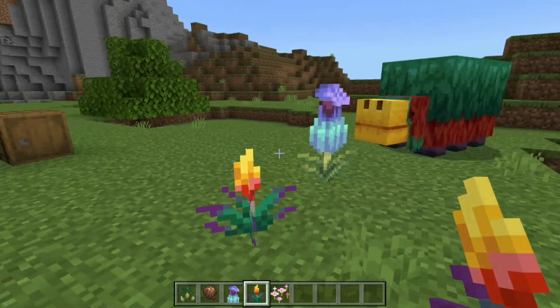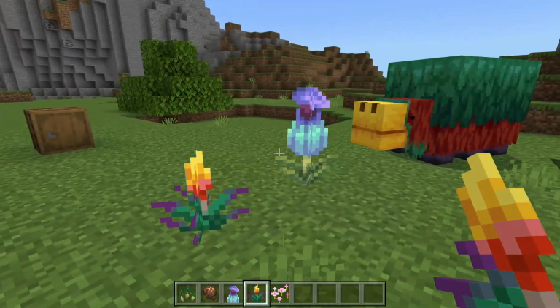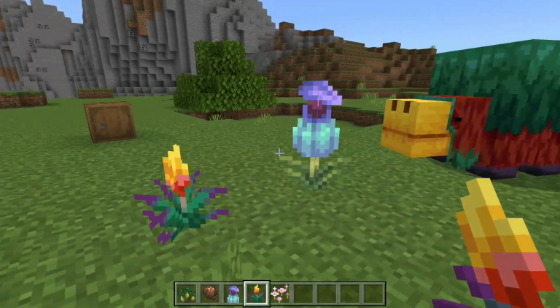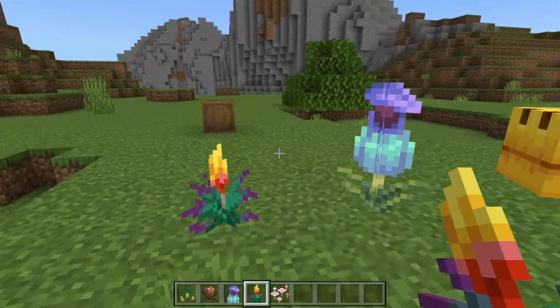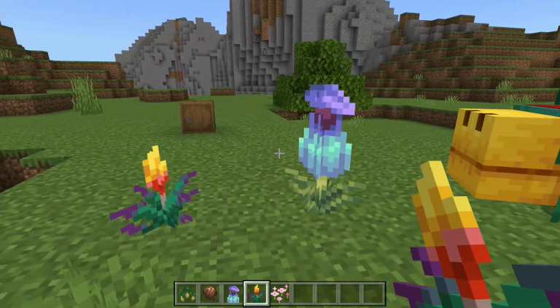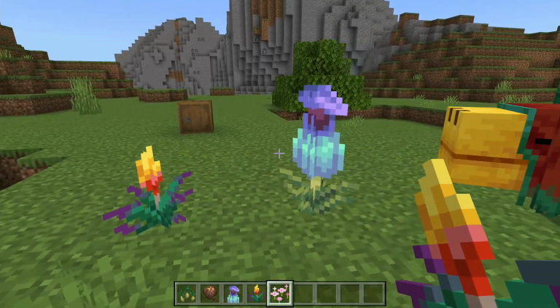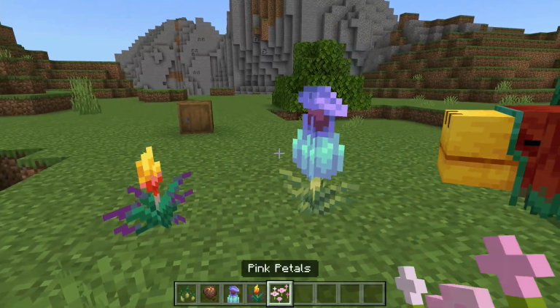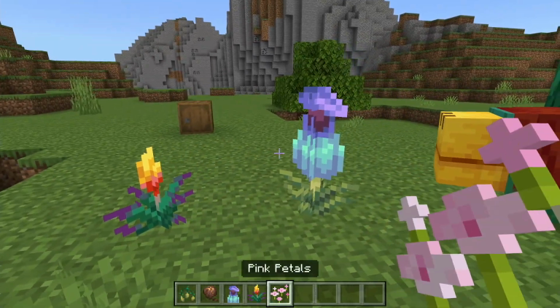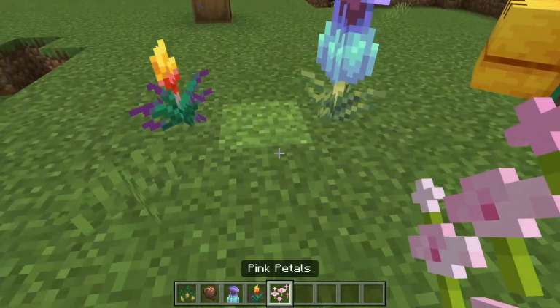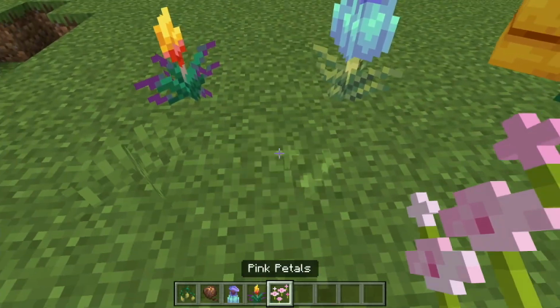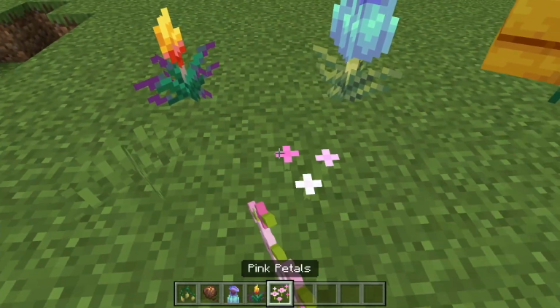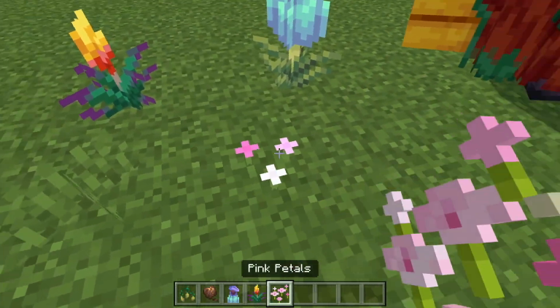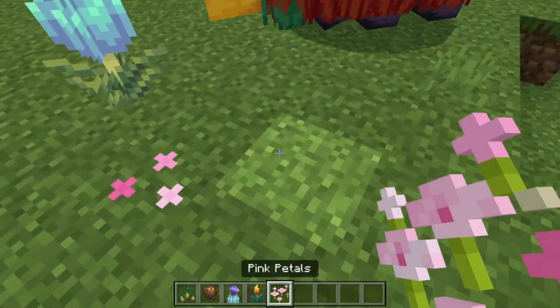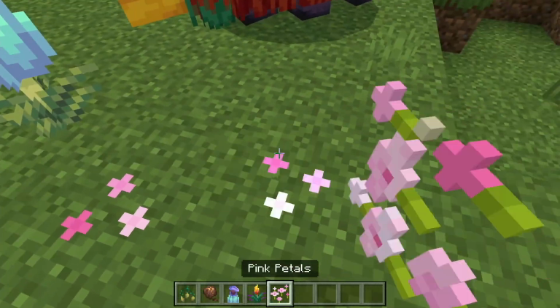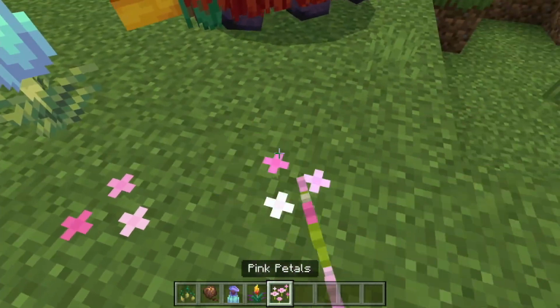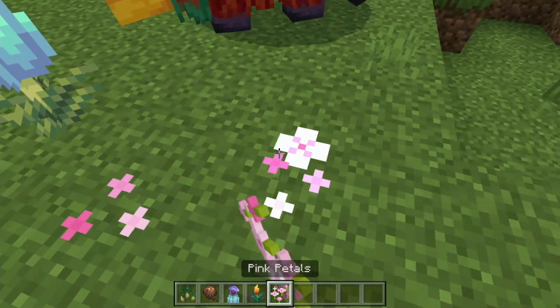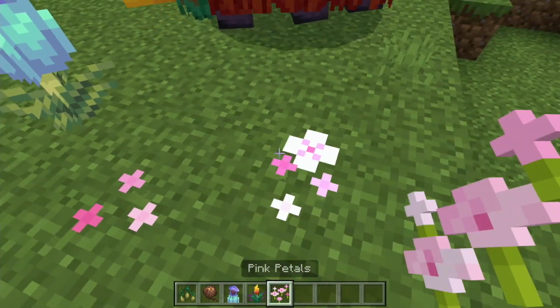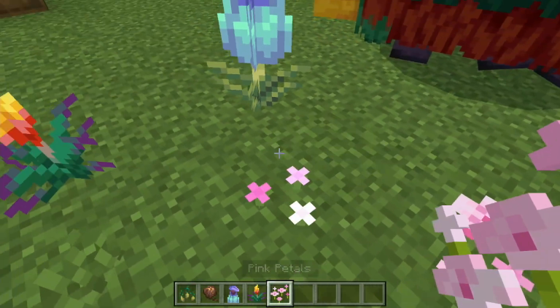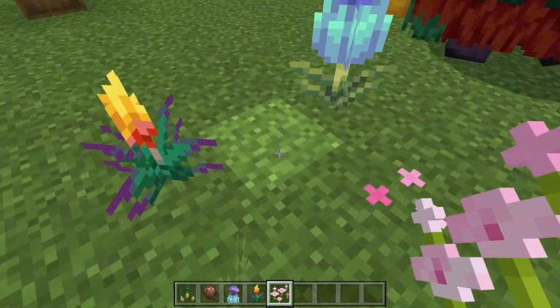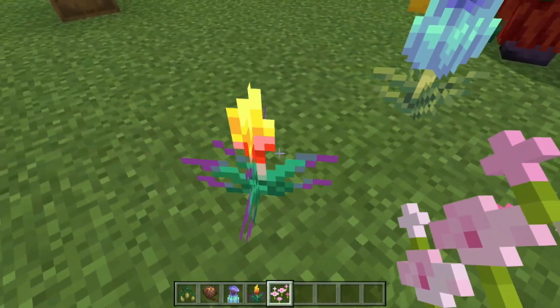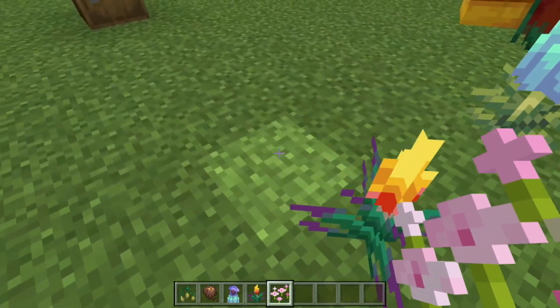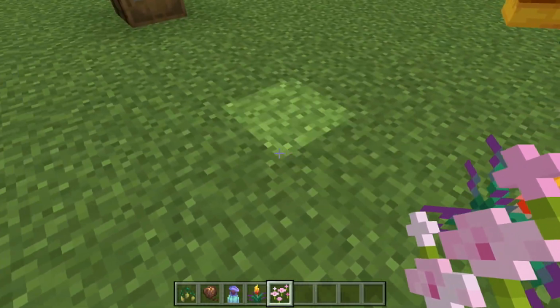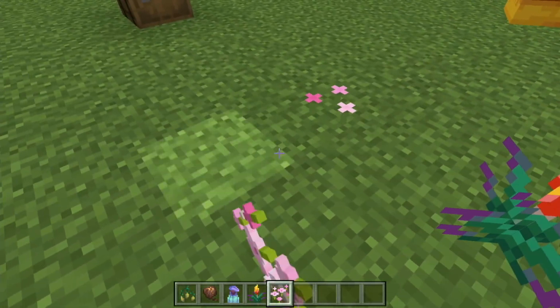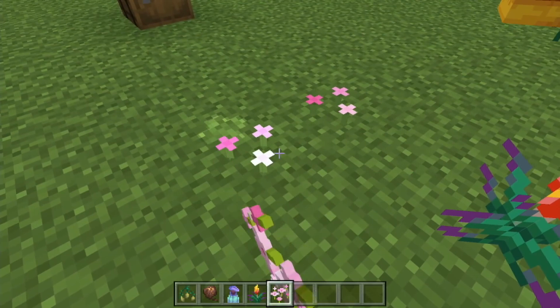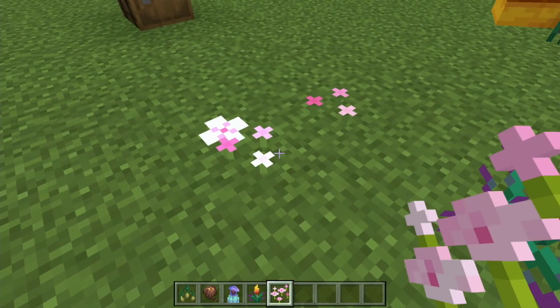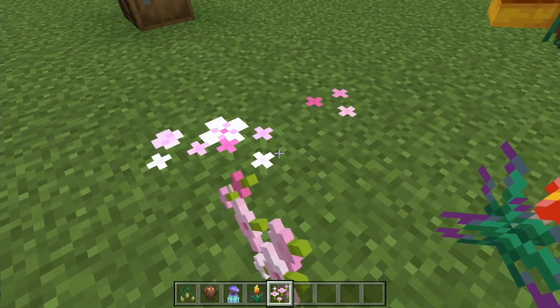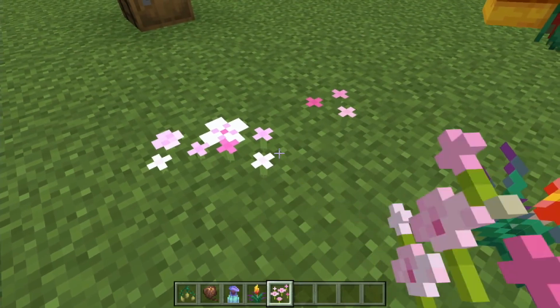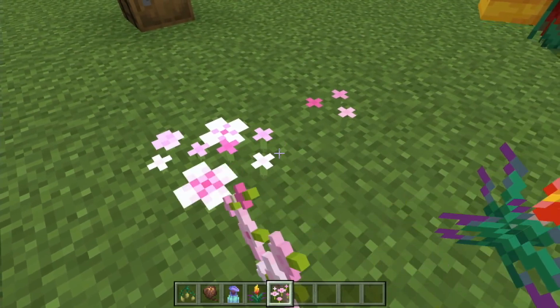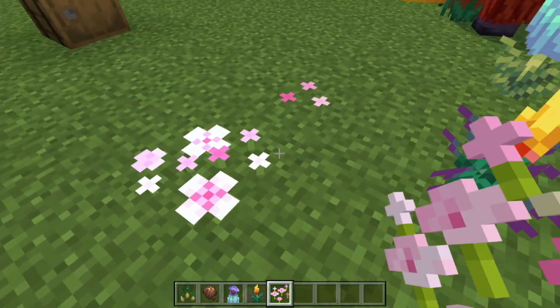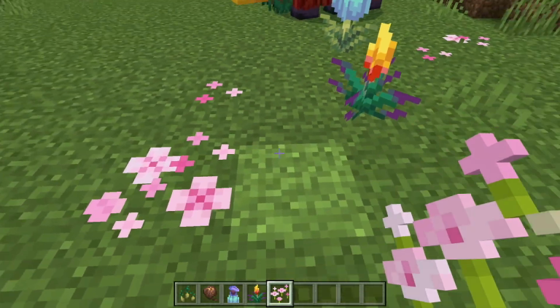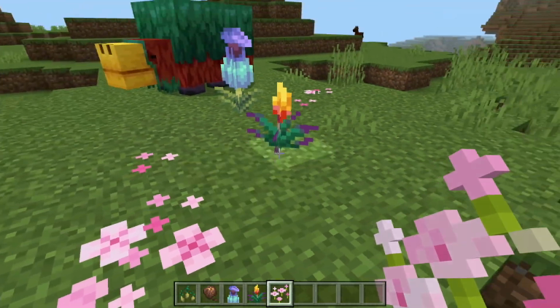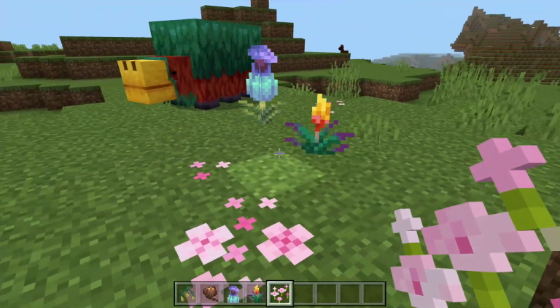We also got pink petals in the cherry blossom biome. You can place up to 4 in a single block.